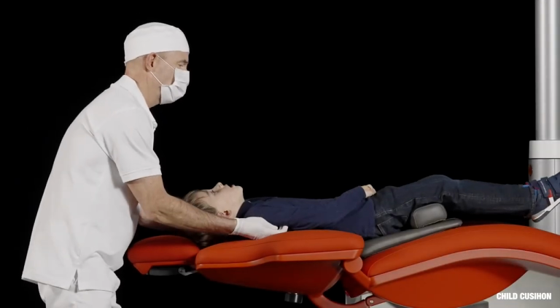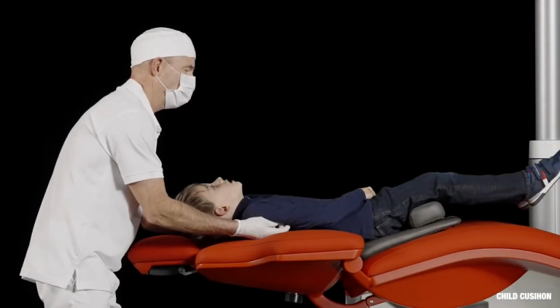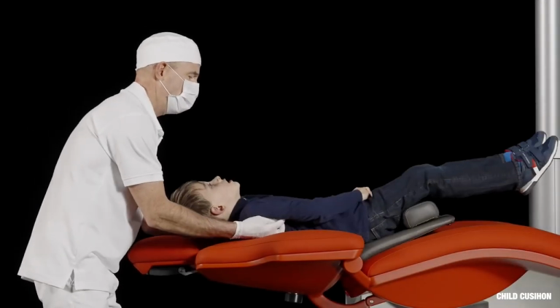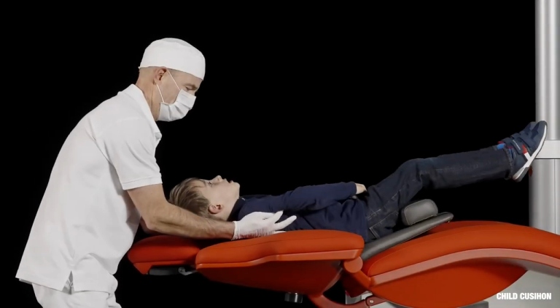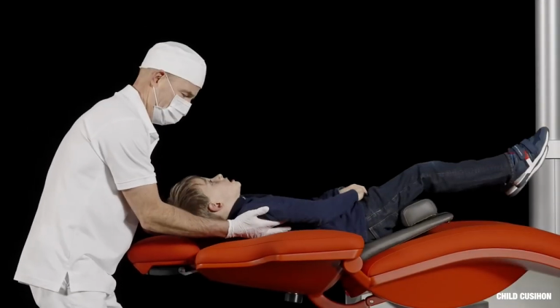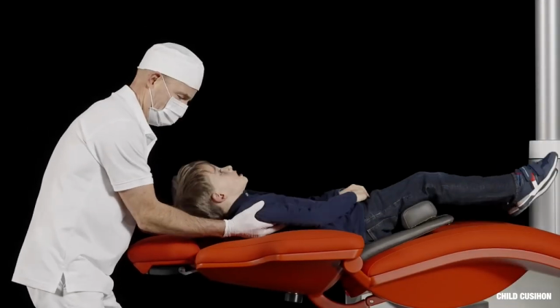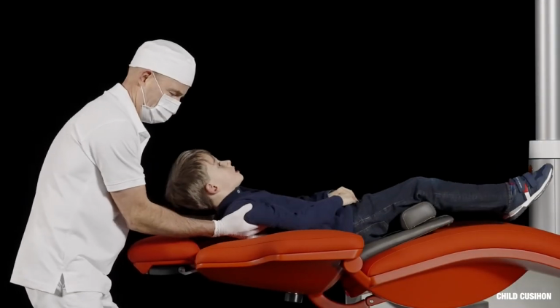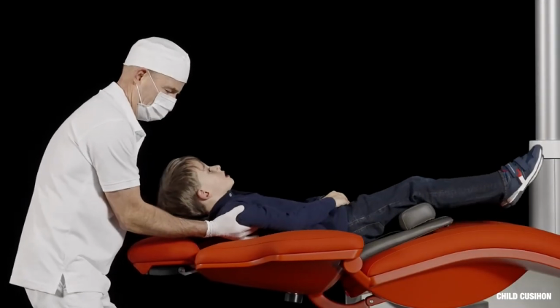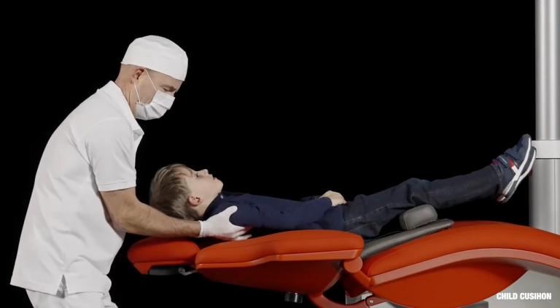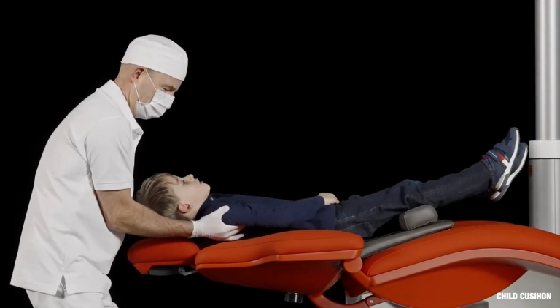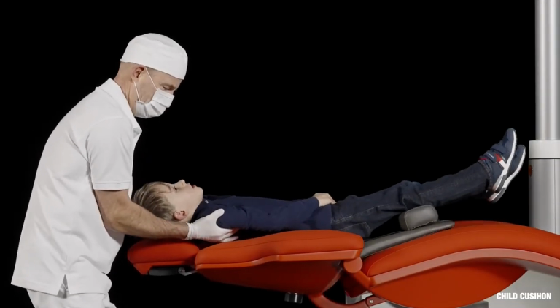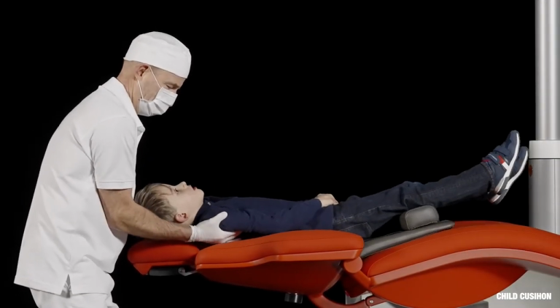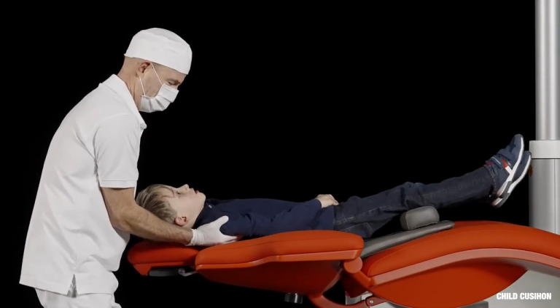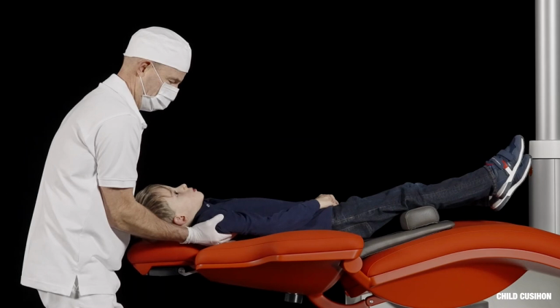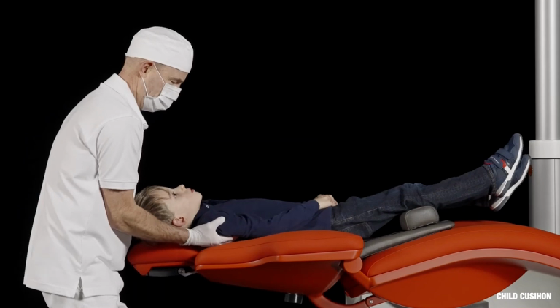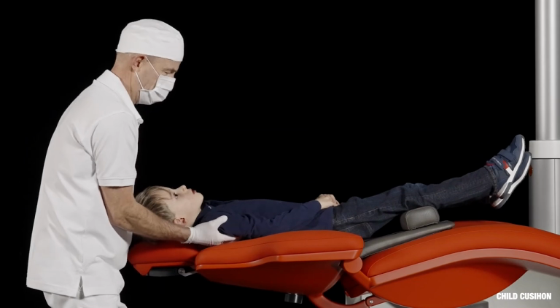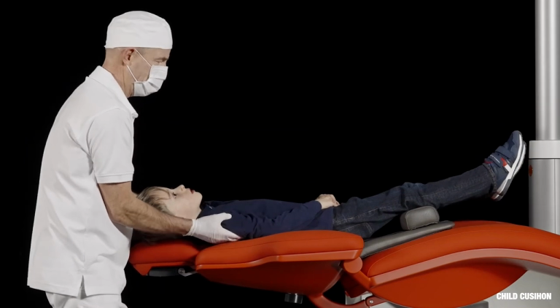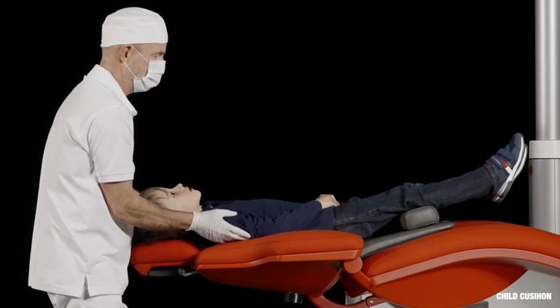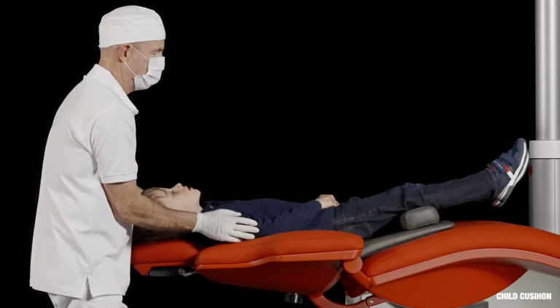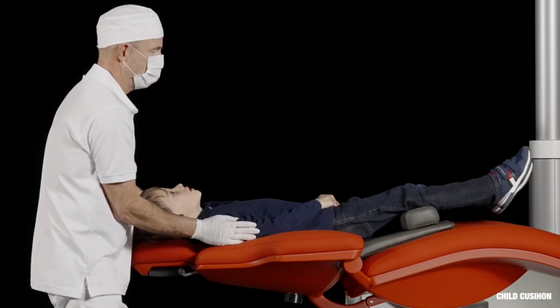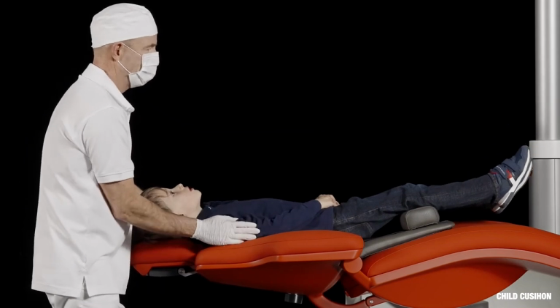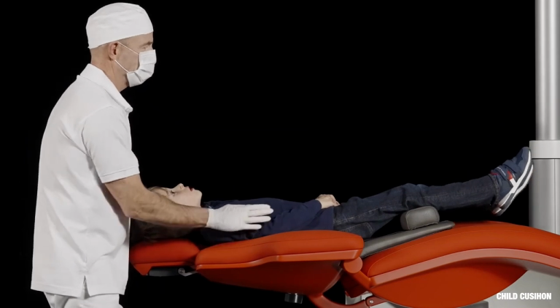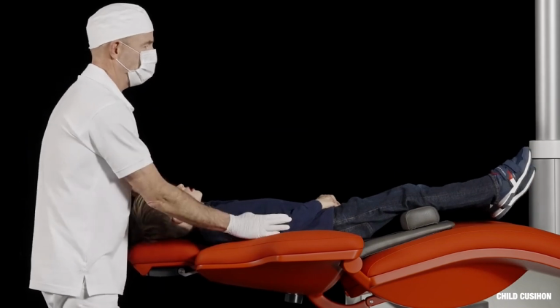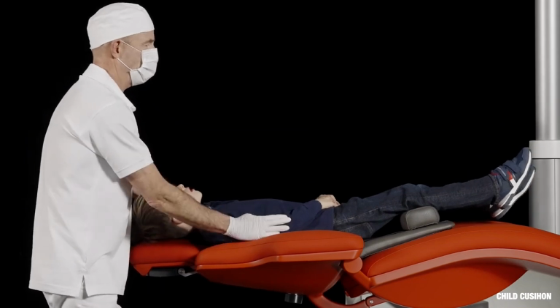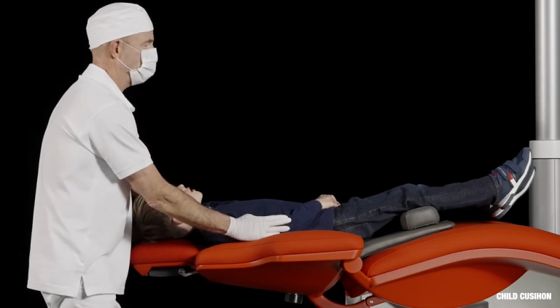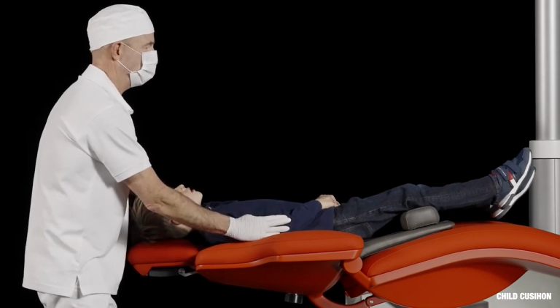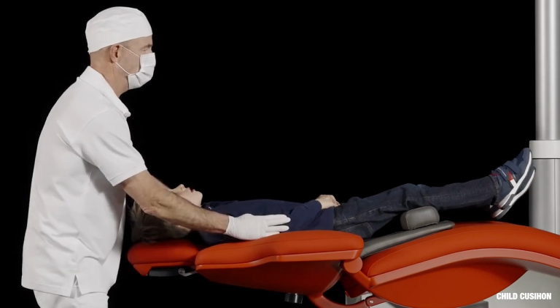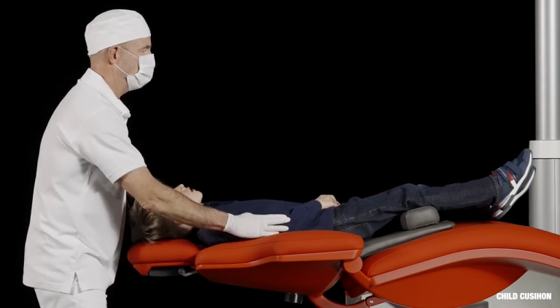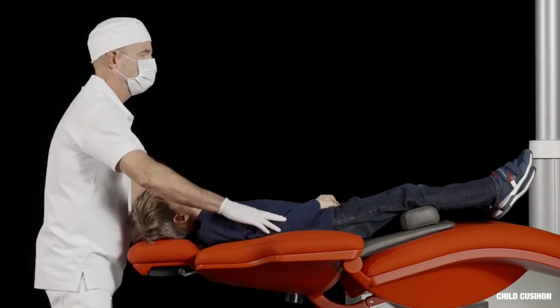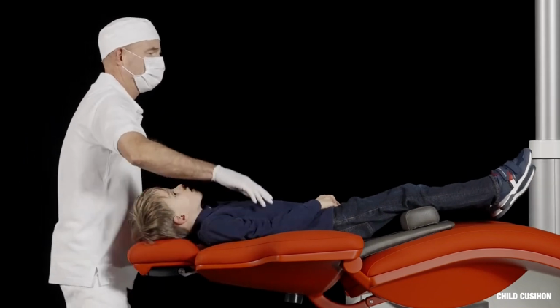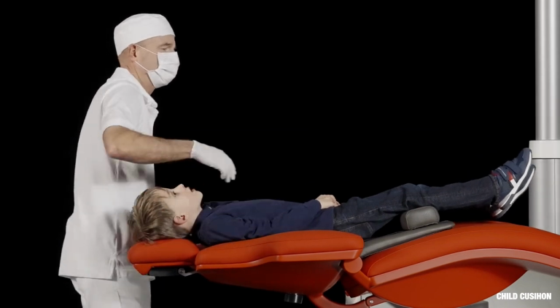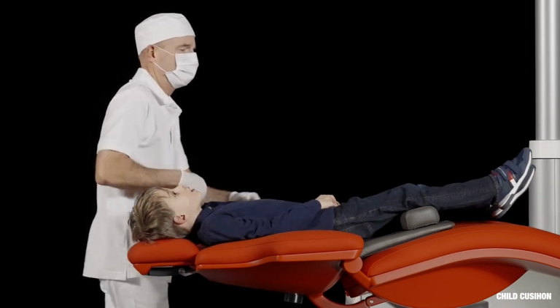For treatment of children, use the child cushion and place the child's head on the neck rest.